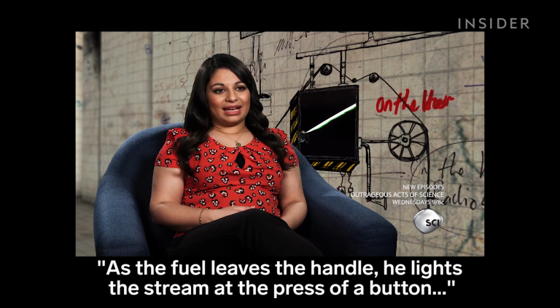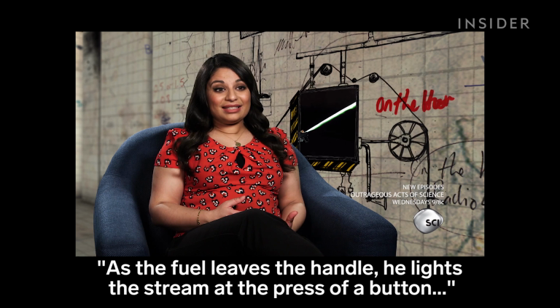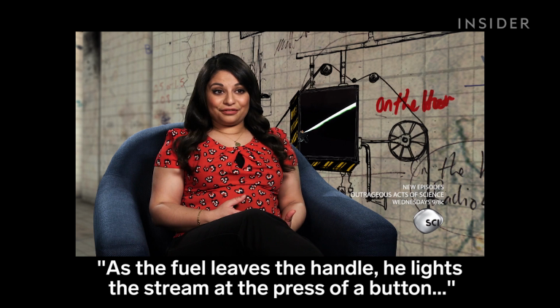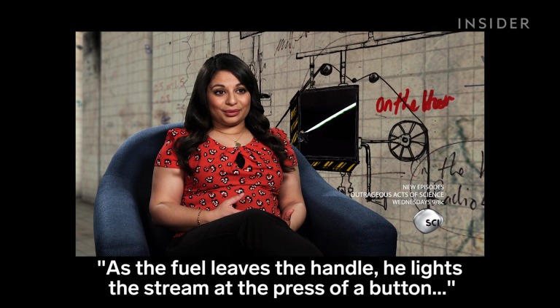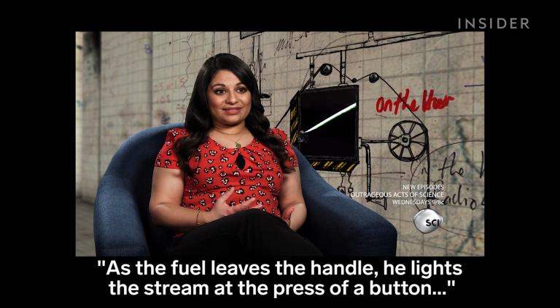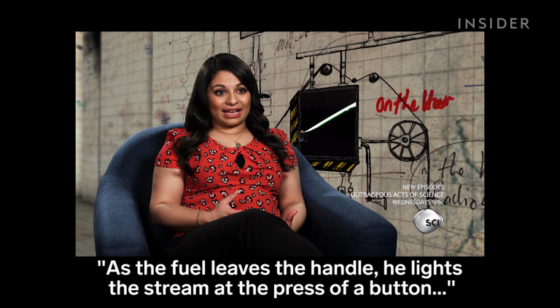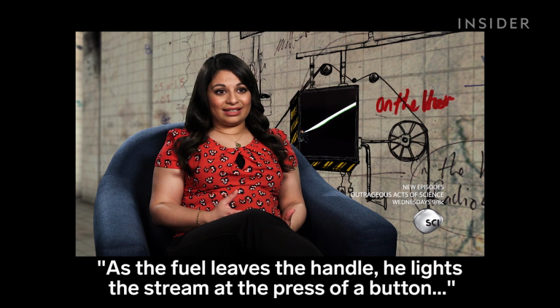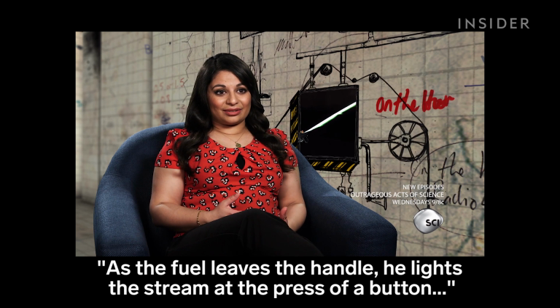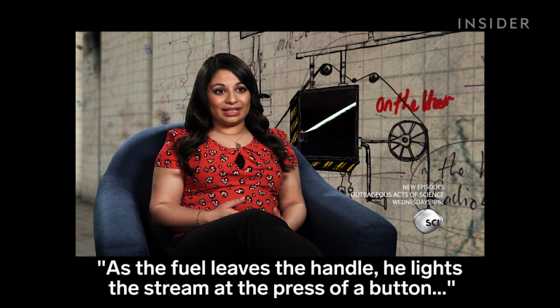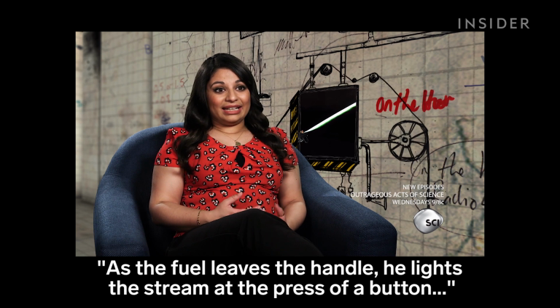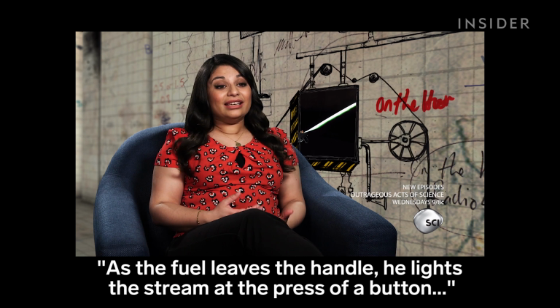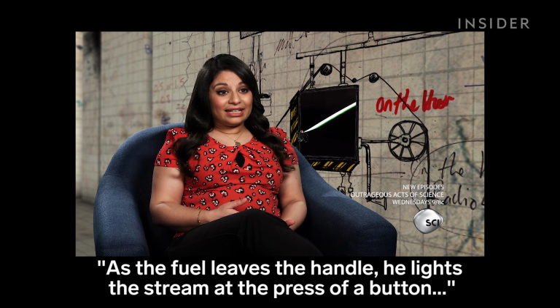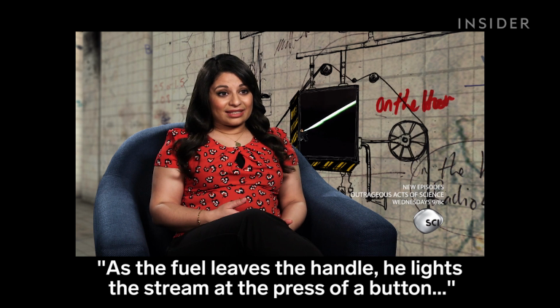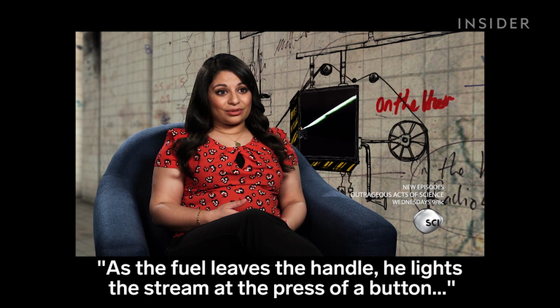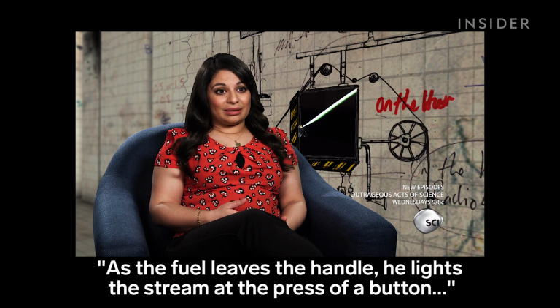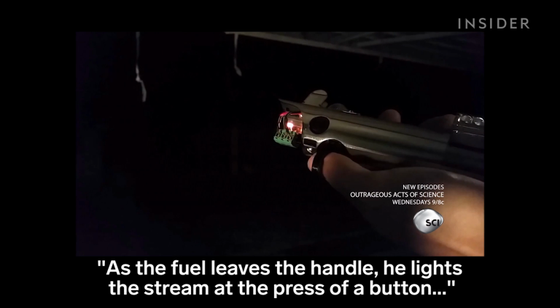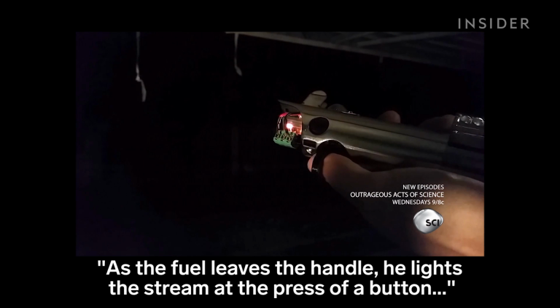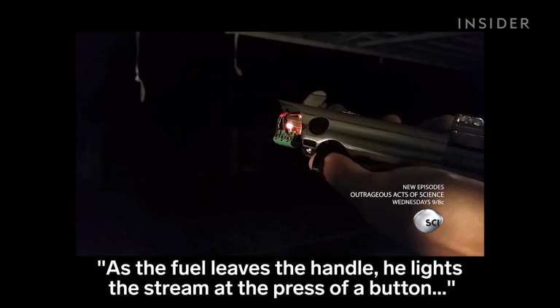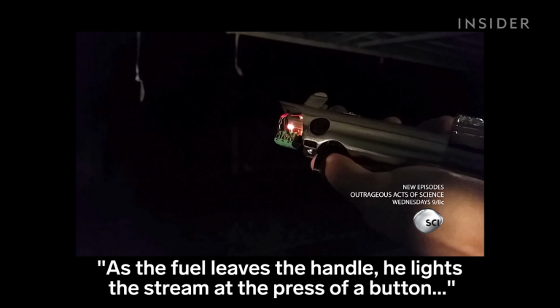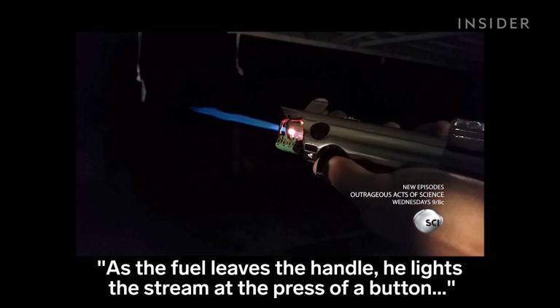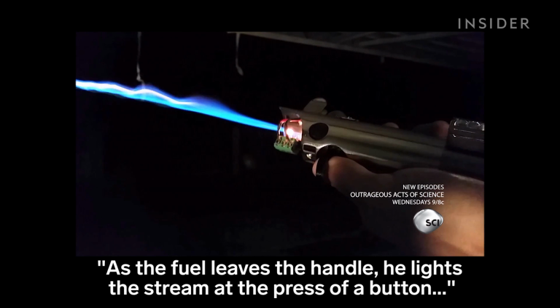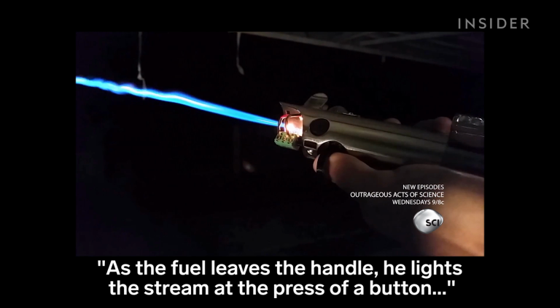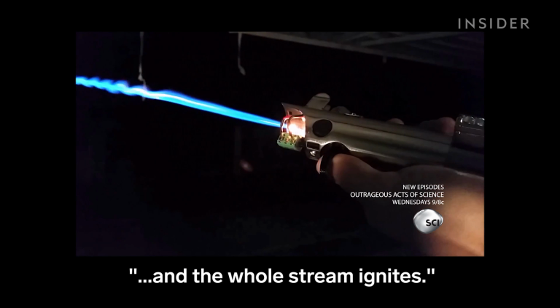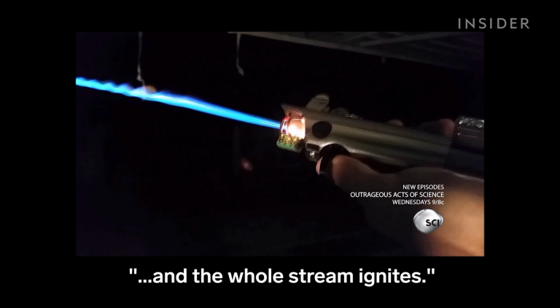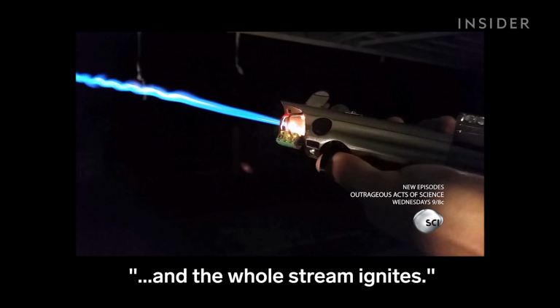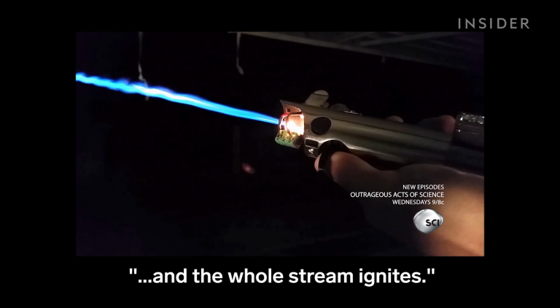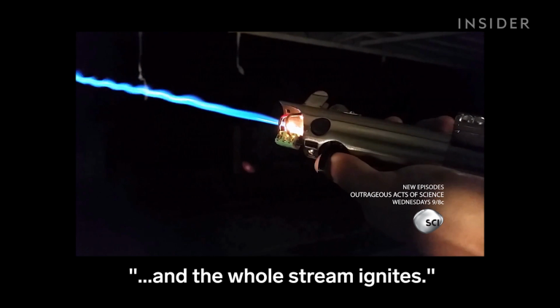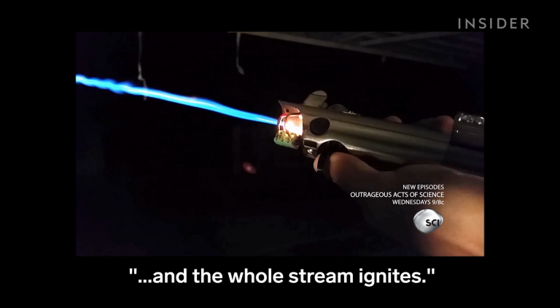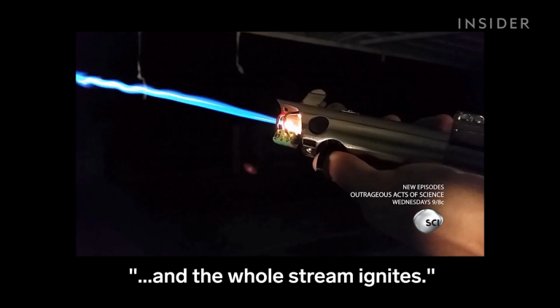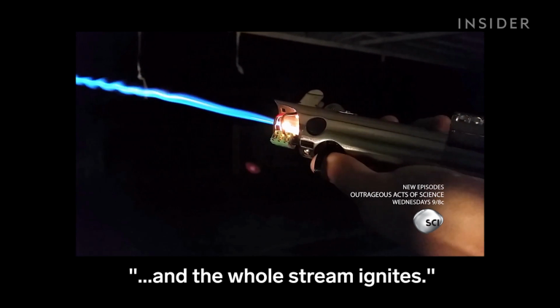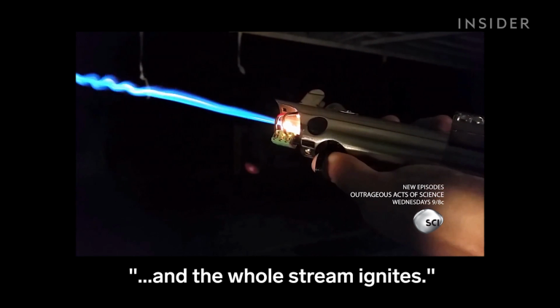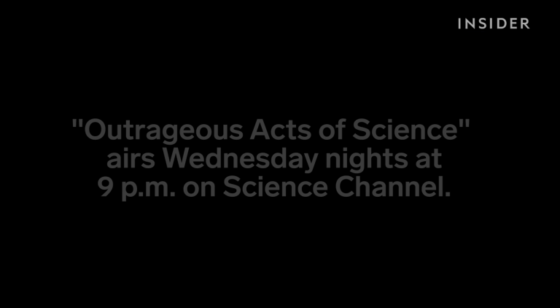As the fuel leaves the handle, he lights the stream at the press of a button and the whole stream ignites. We'll see you next time.